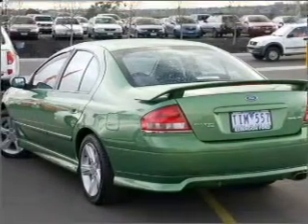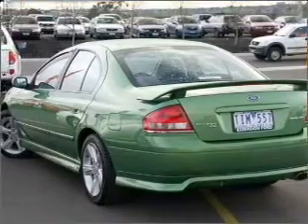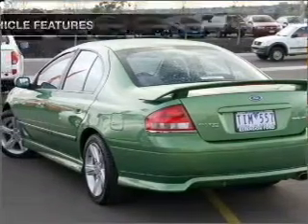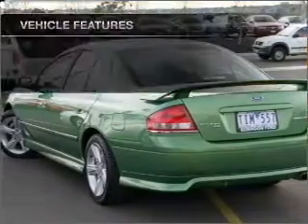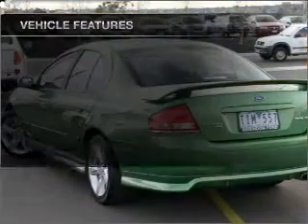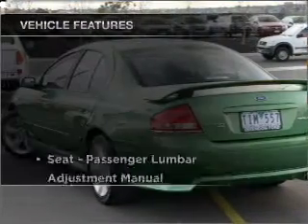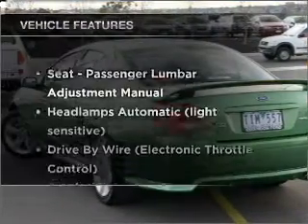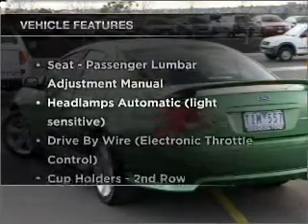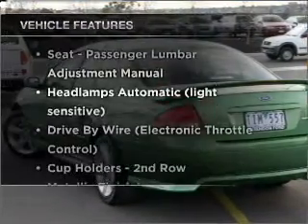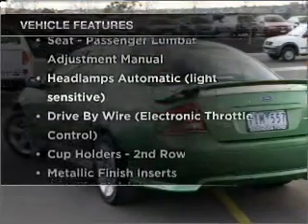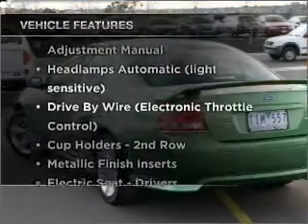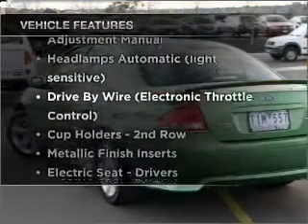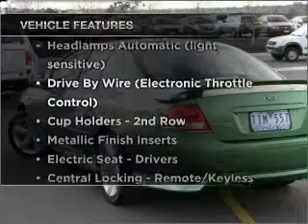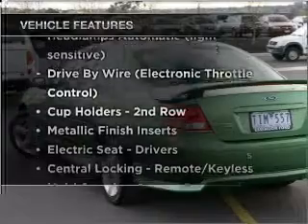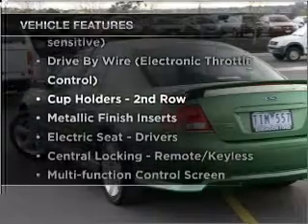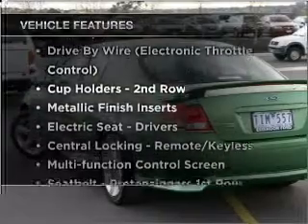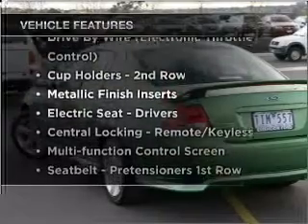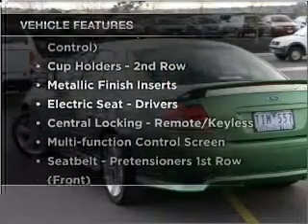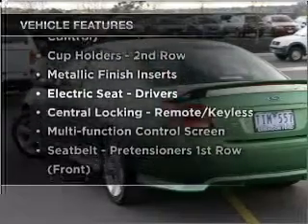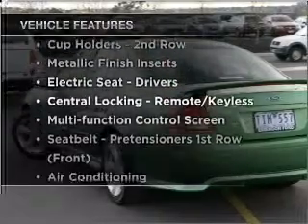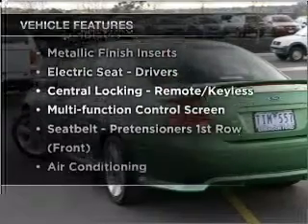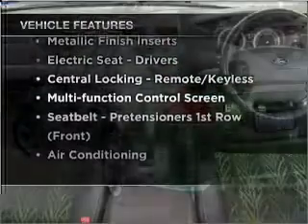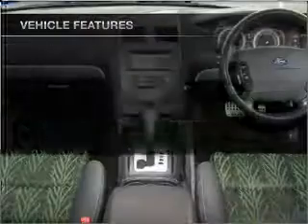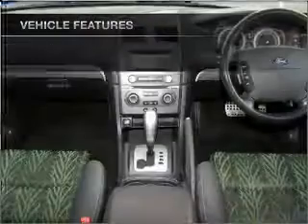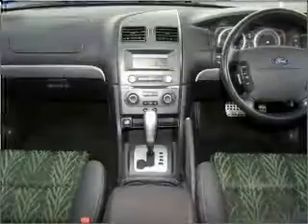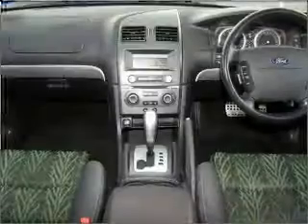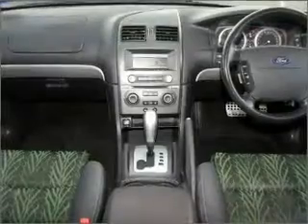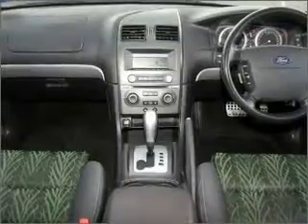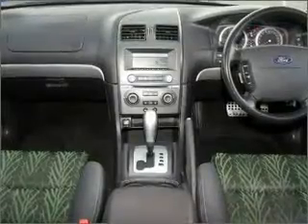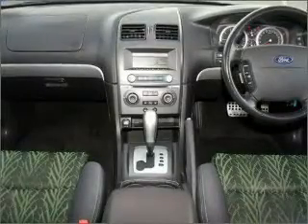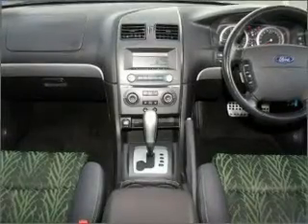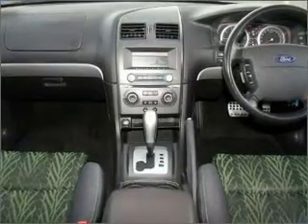Plus enjoy these notable features that are included in this ride: cruise control, climate control, and central locking.